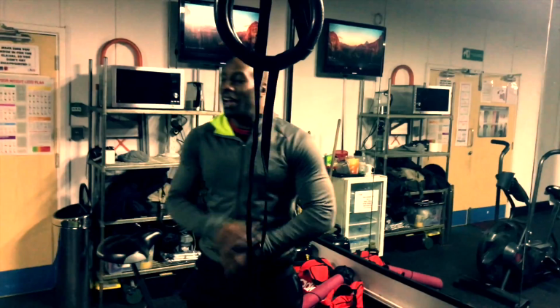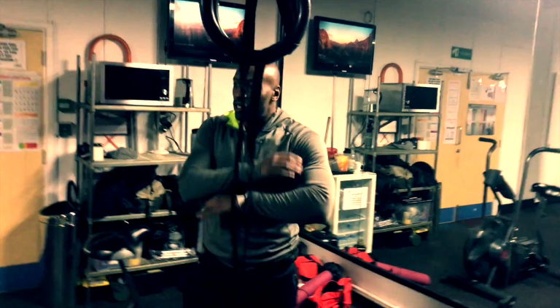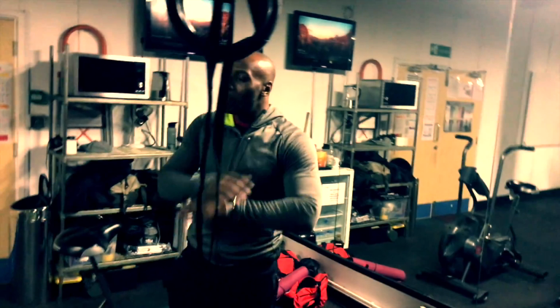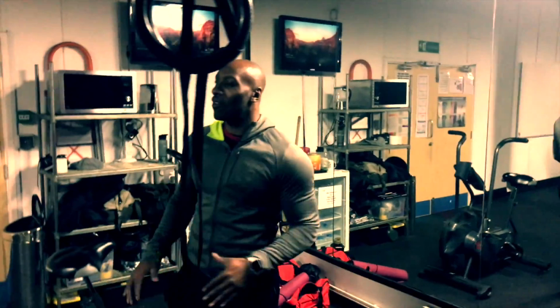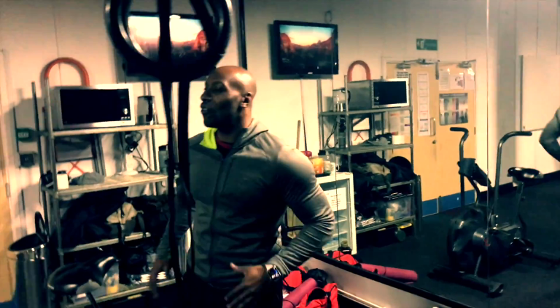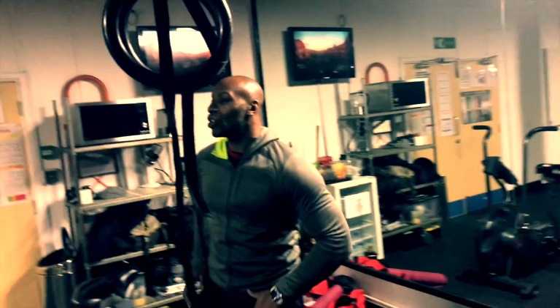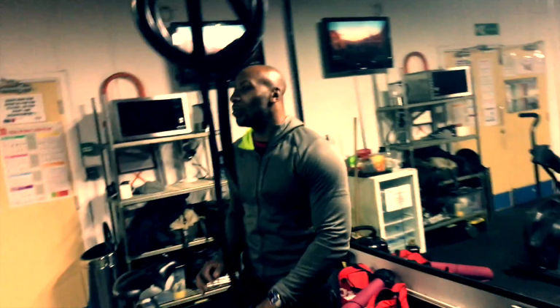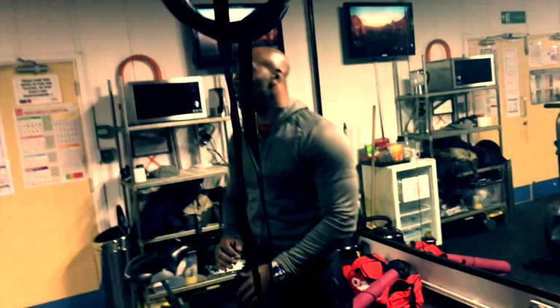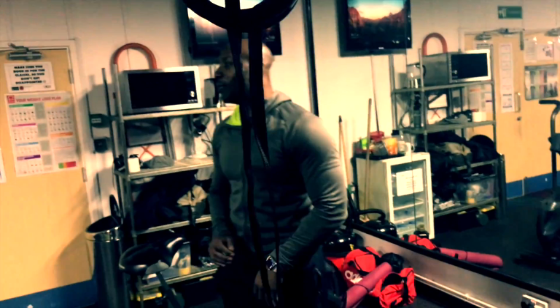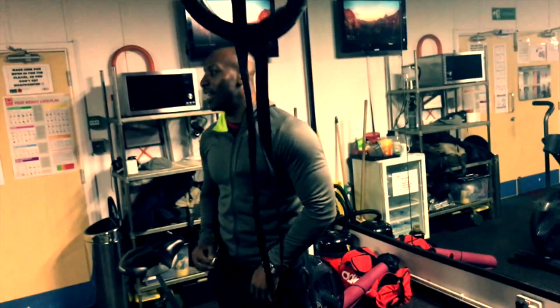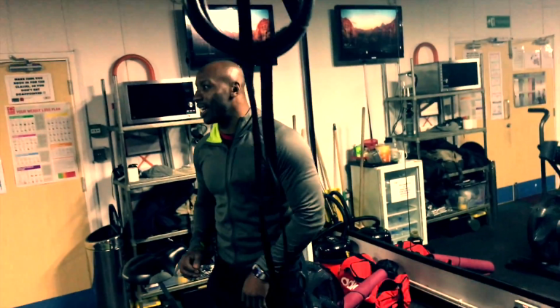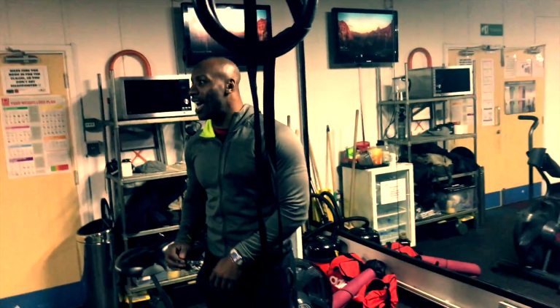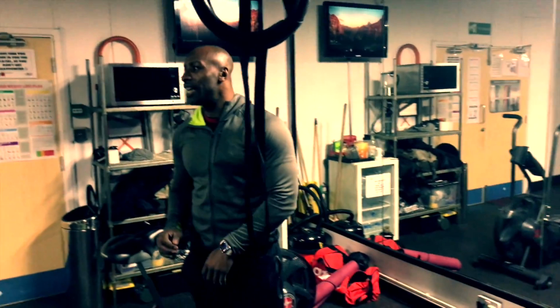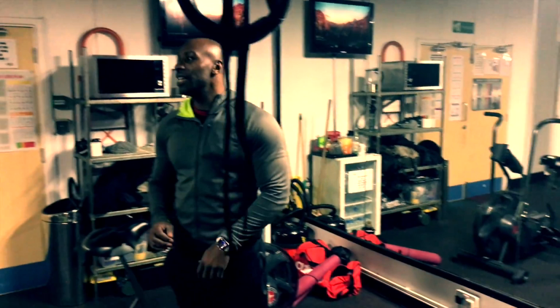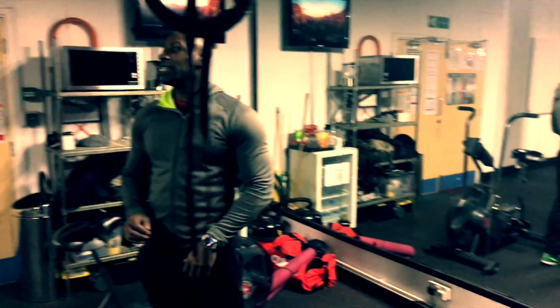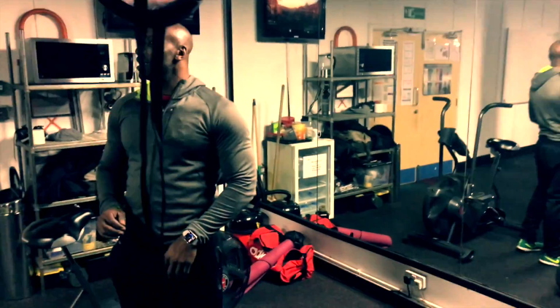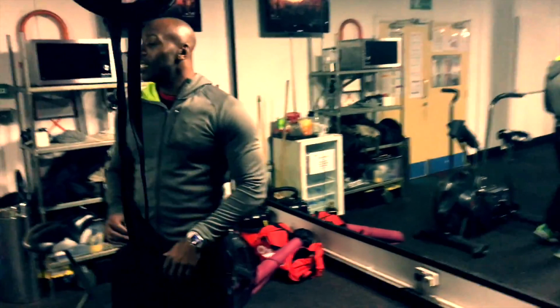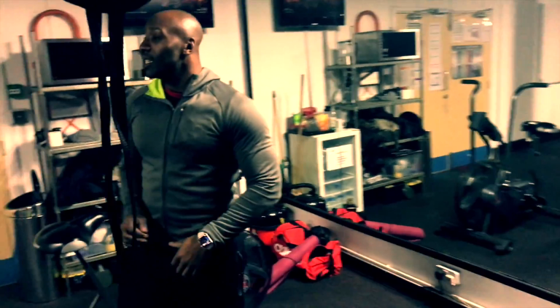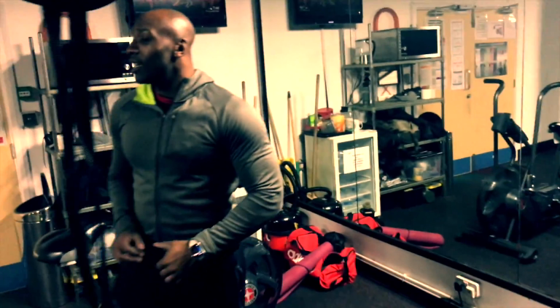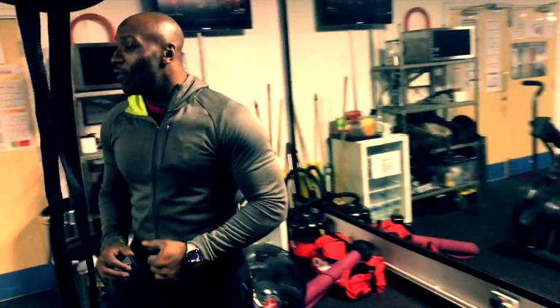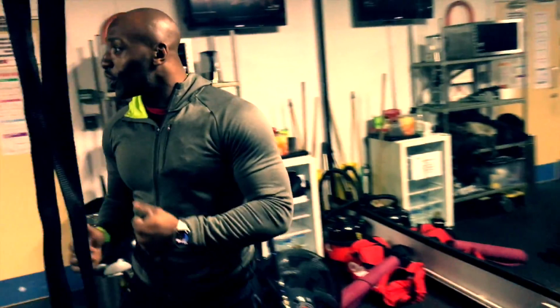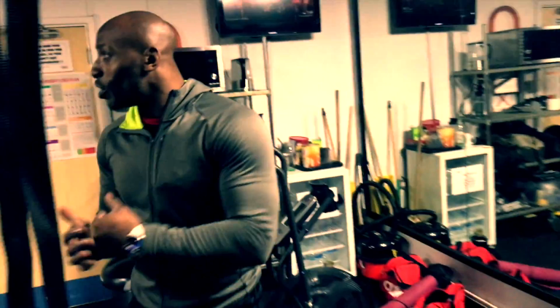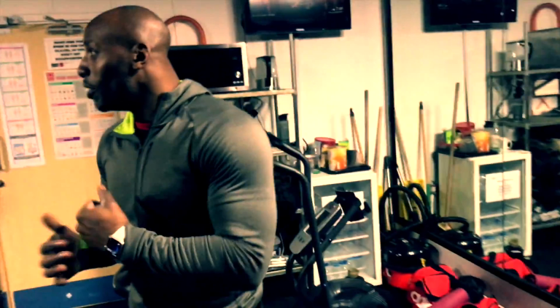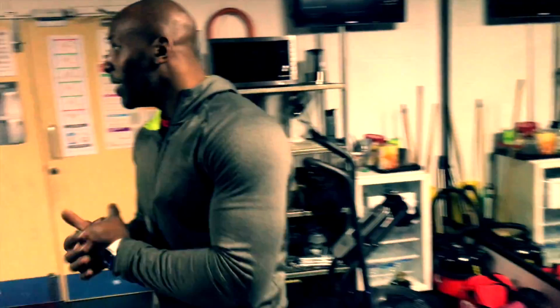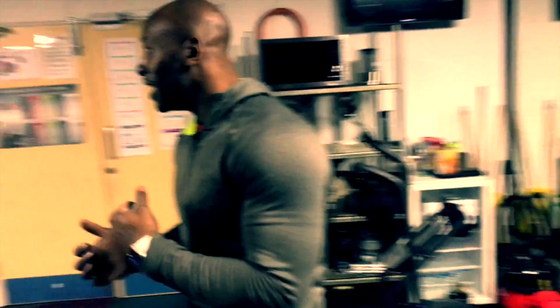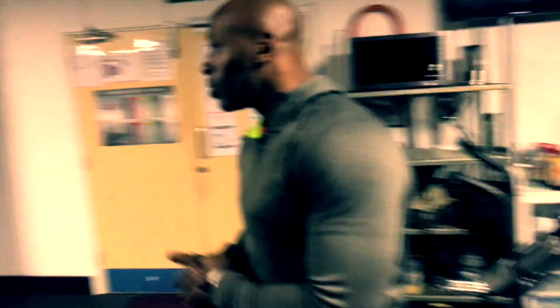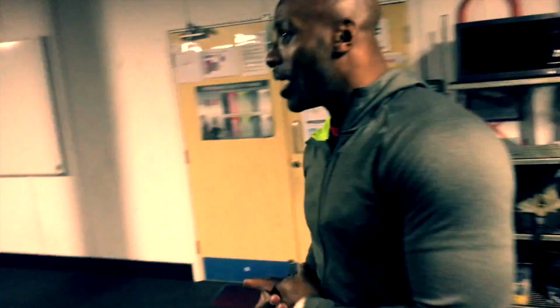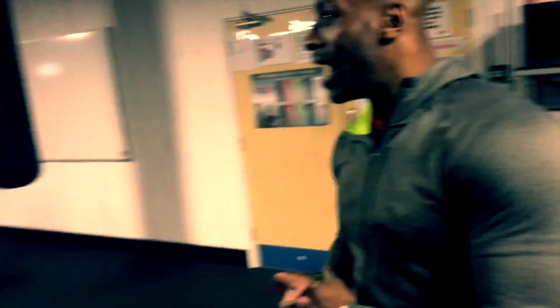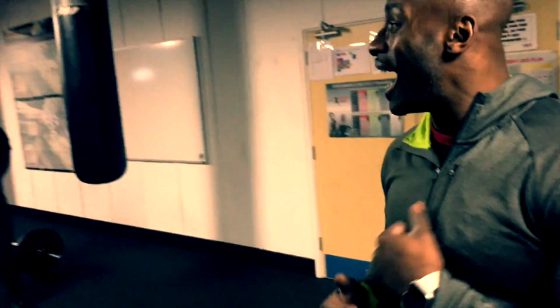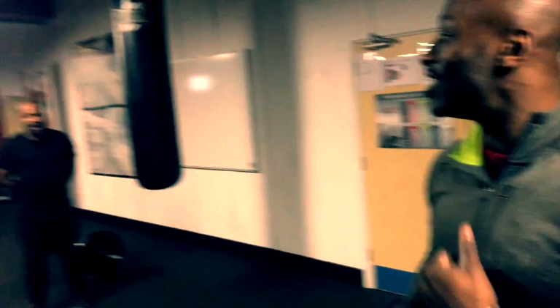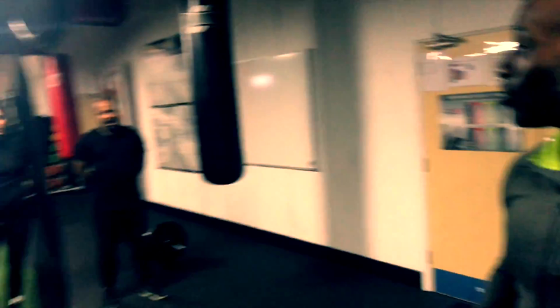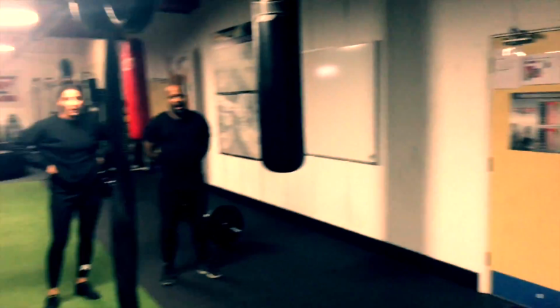Alright, let's talk about functional movement, okay? Functional movement in this workout, and strength.